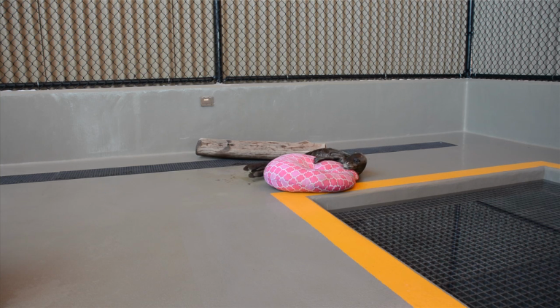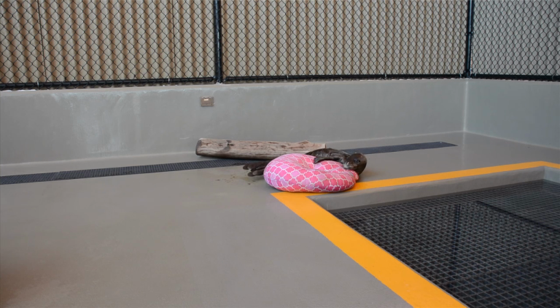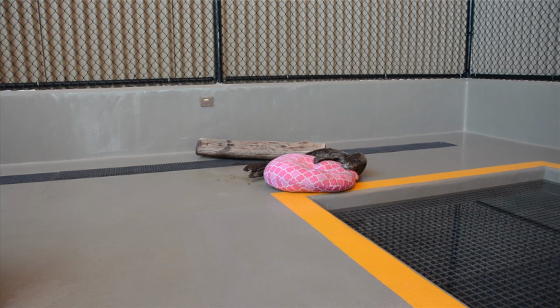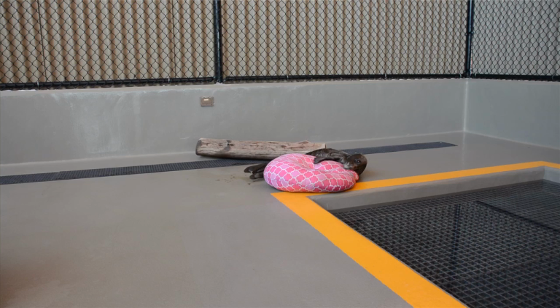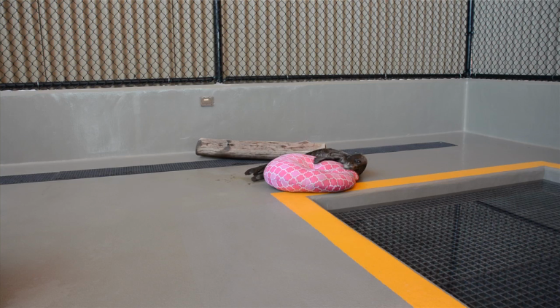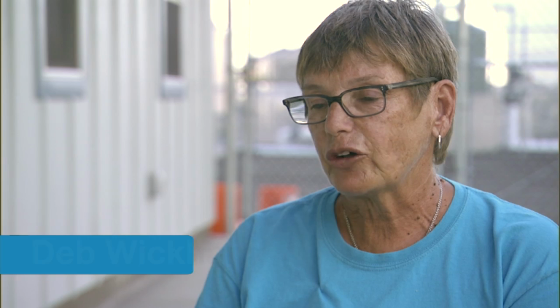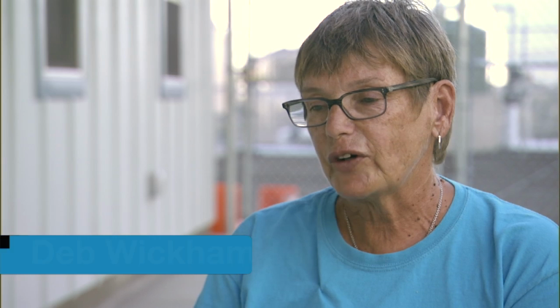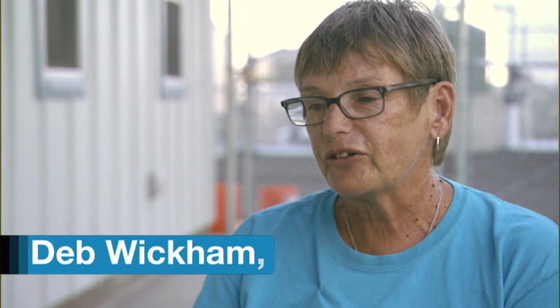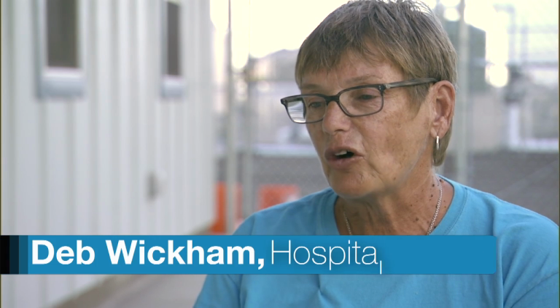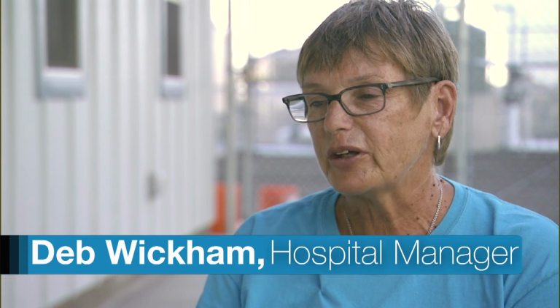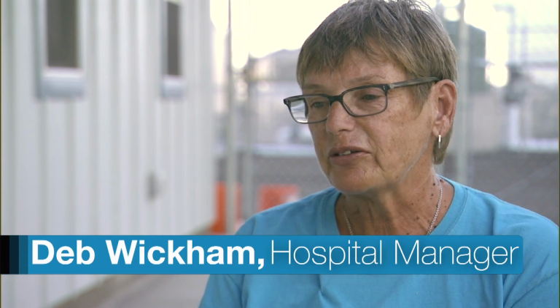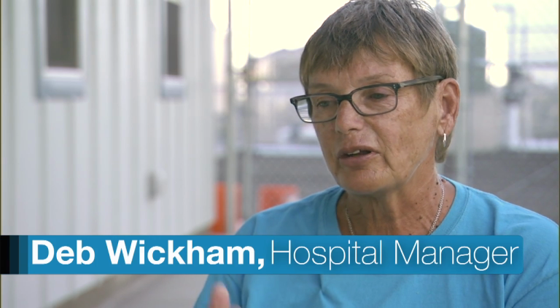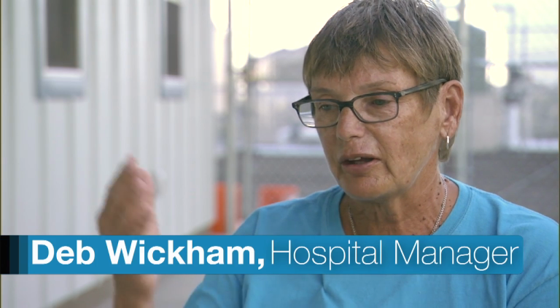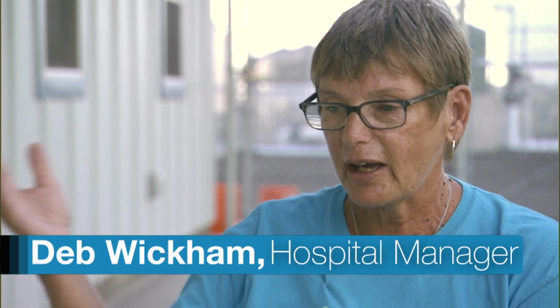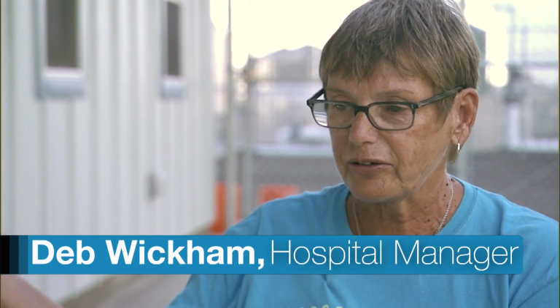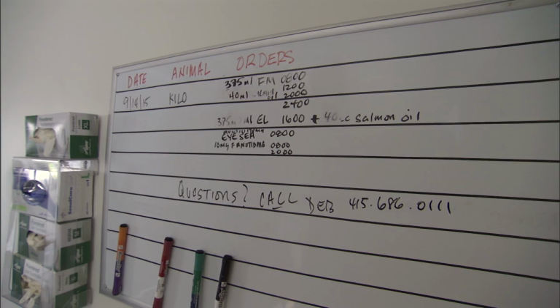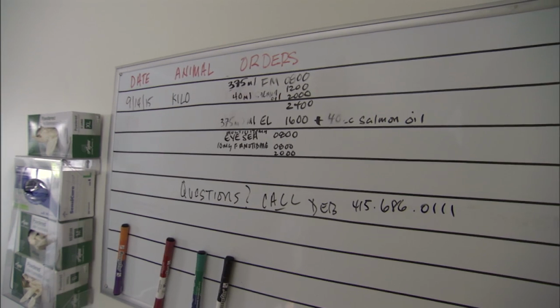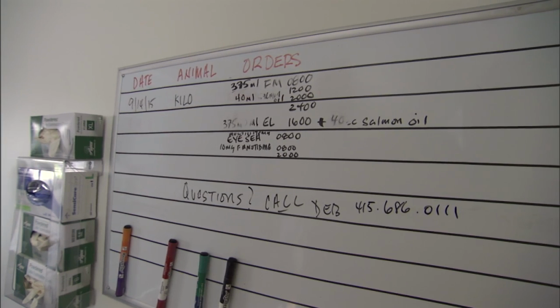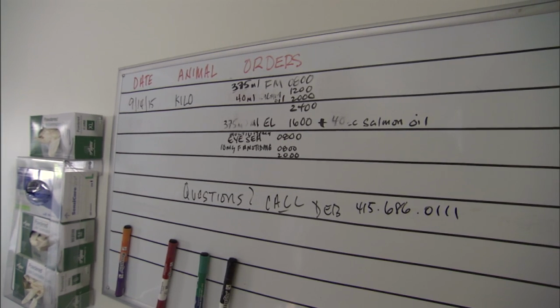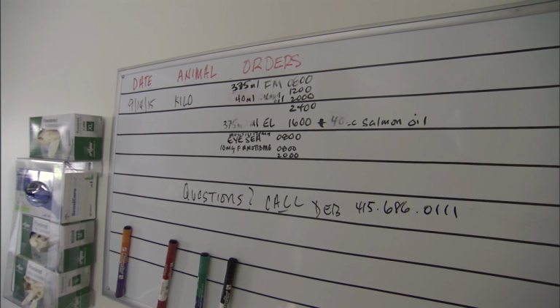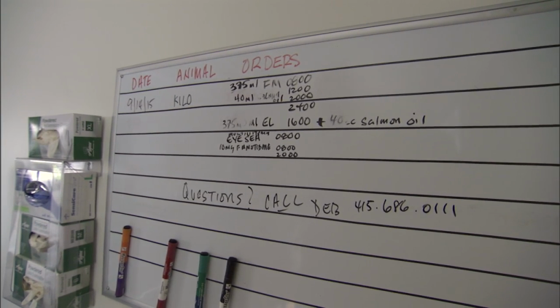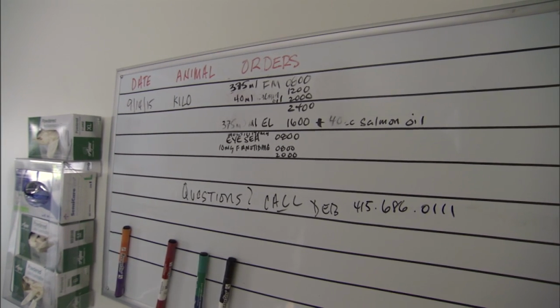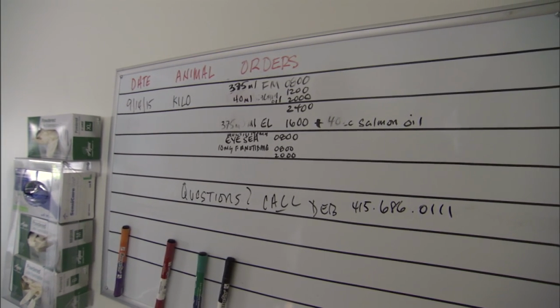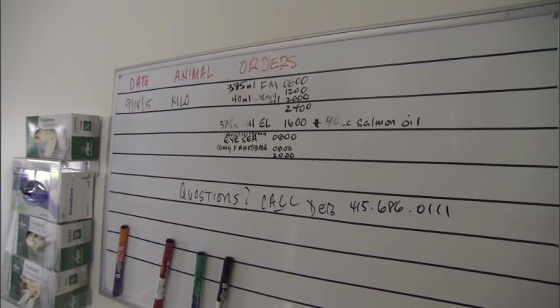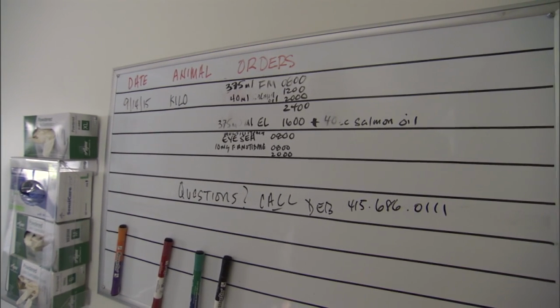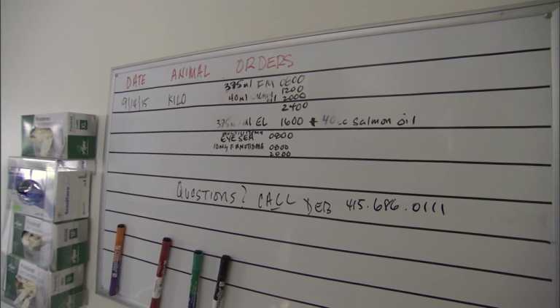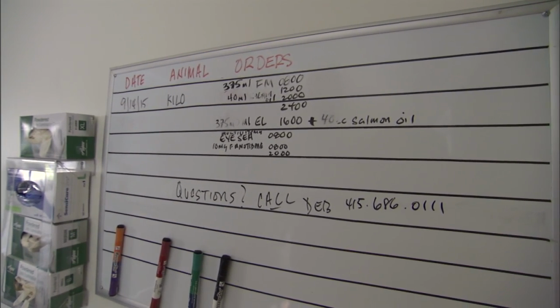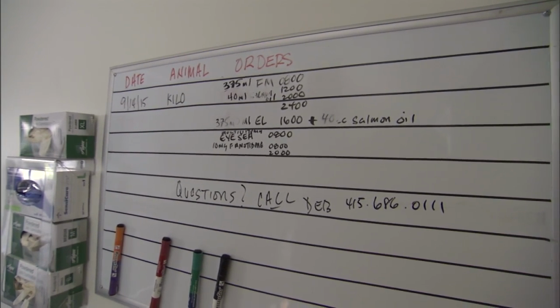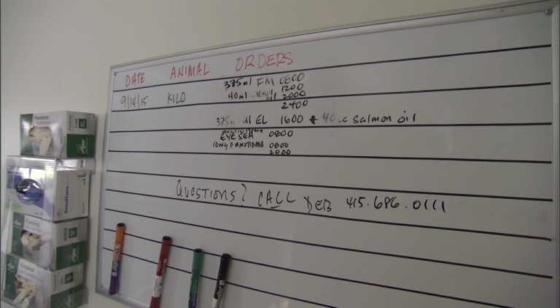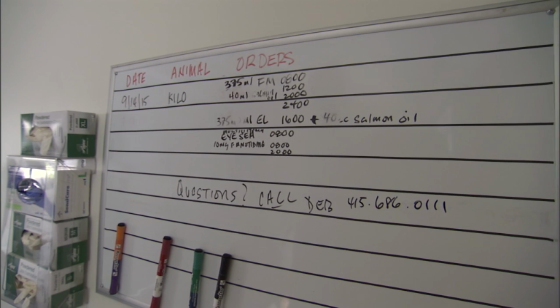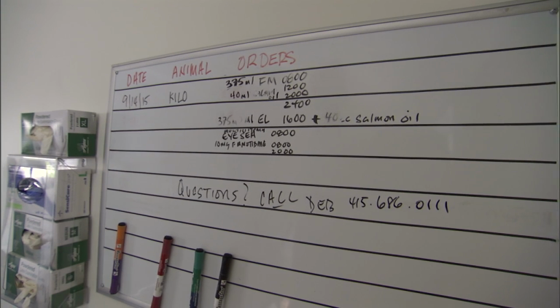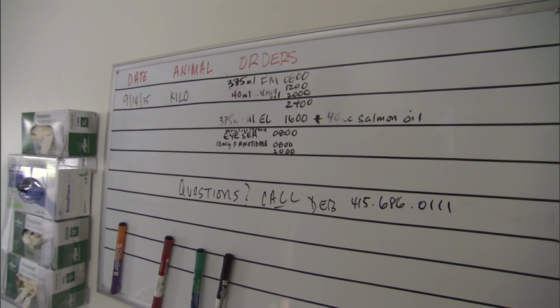We have to go very slow because Kilo, the animal that's on site right now, she's at birth weight.